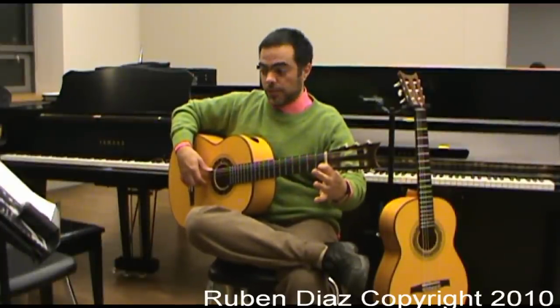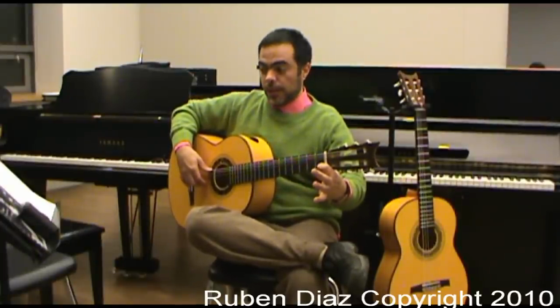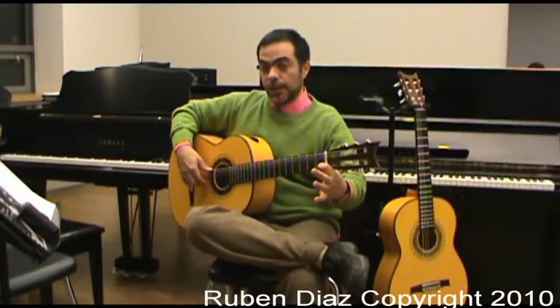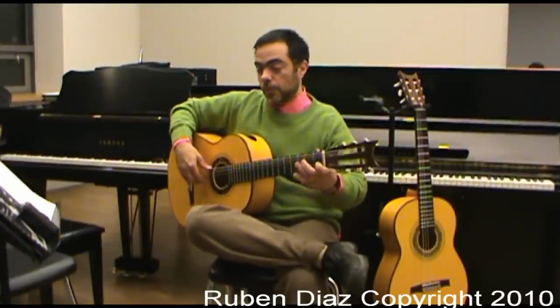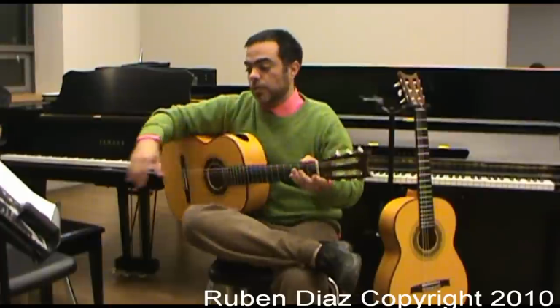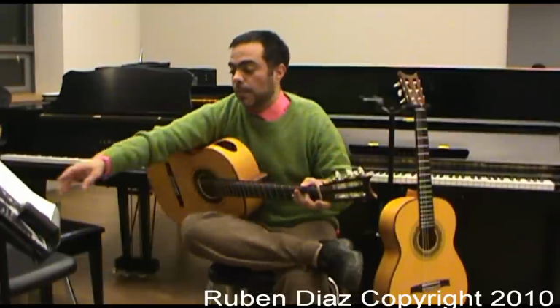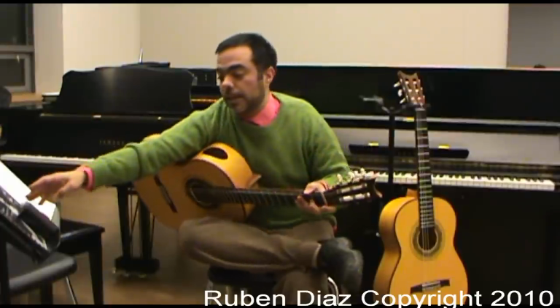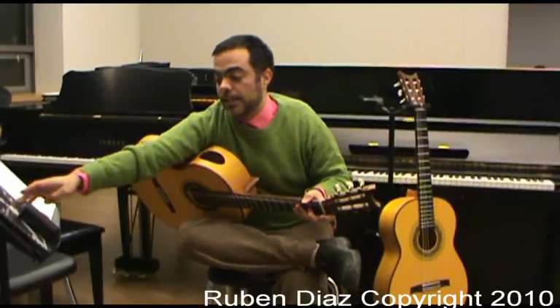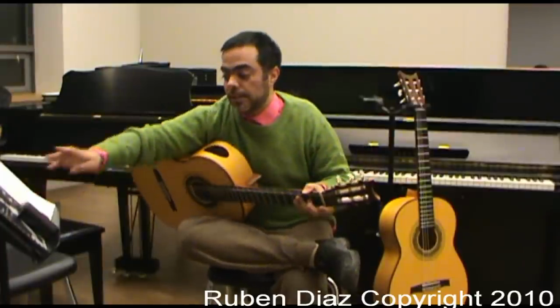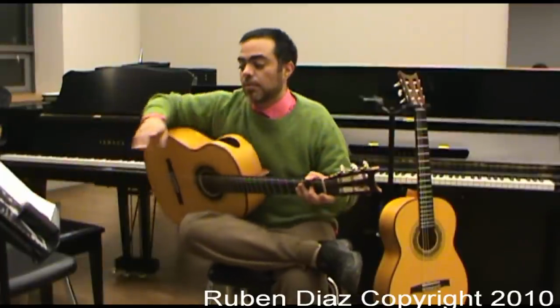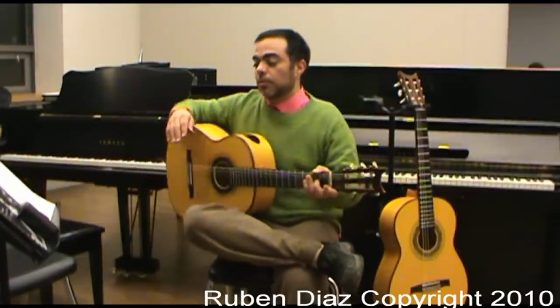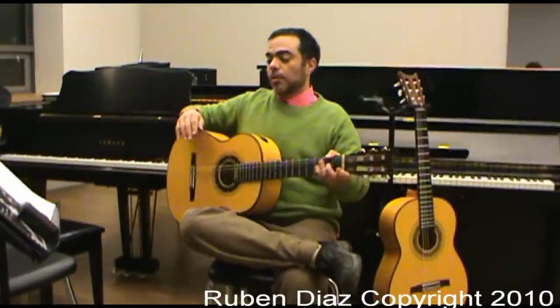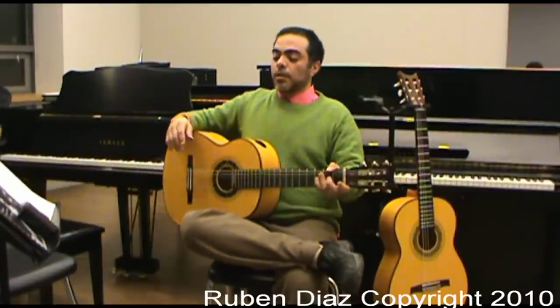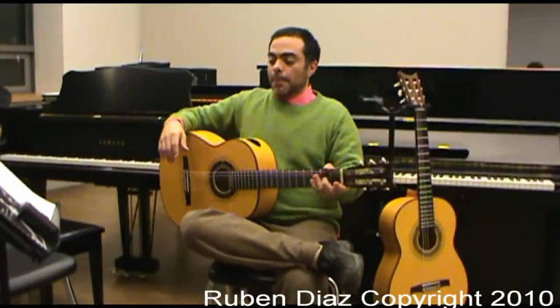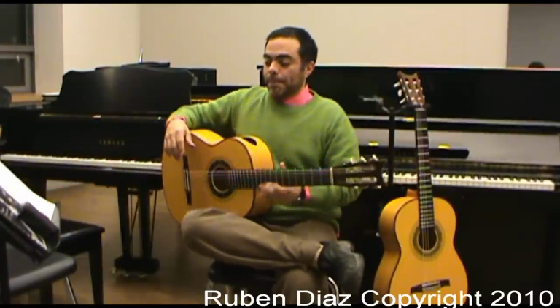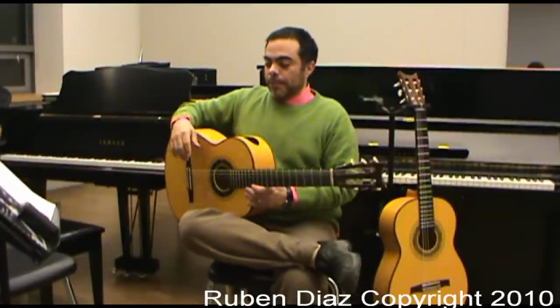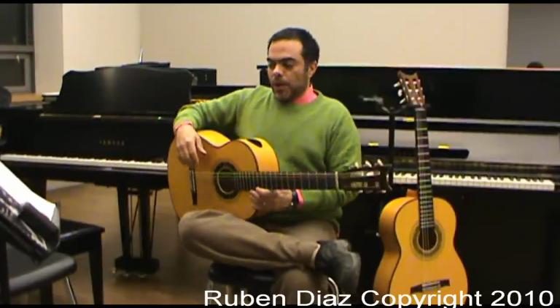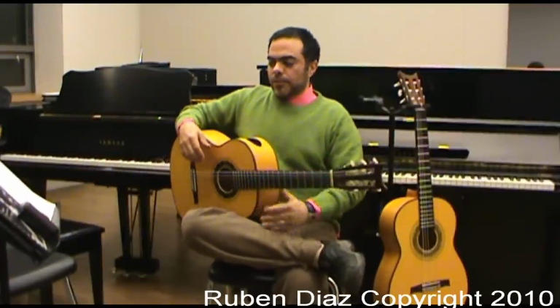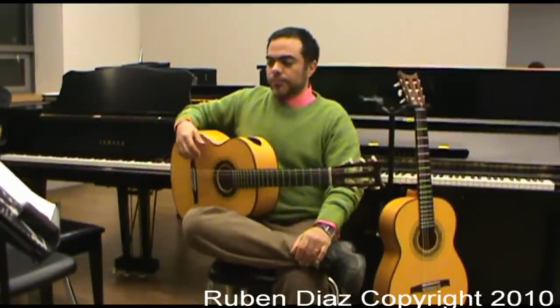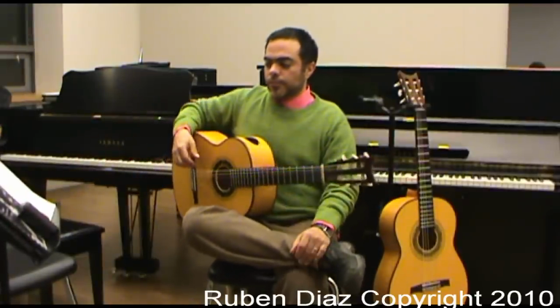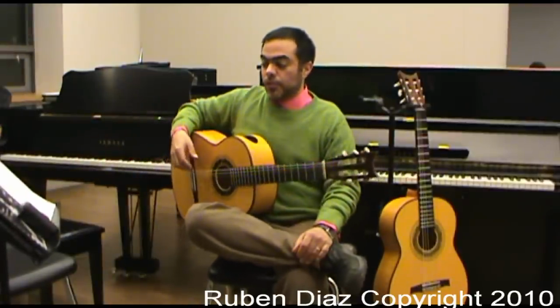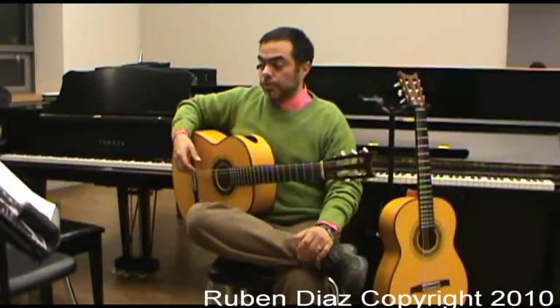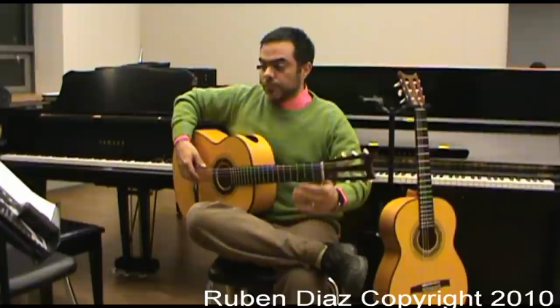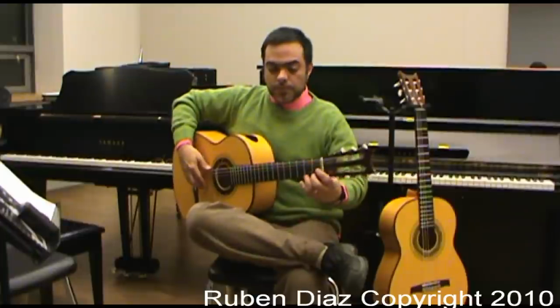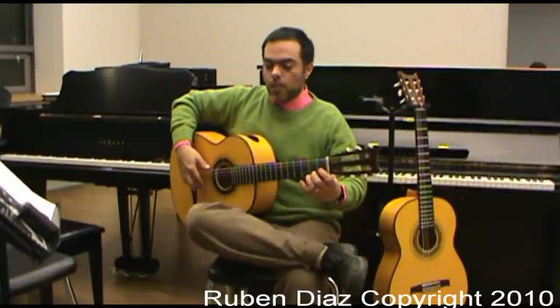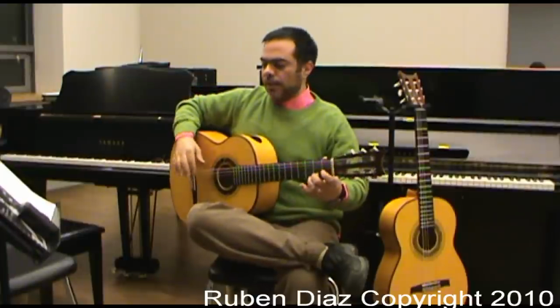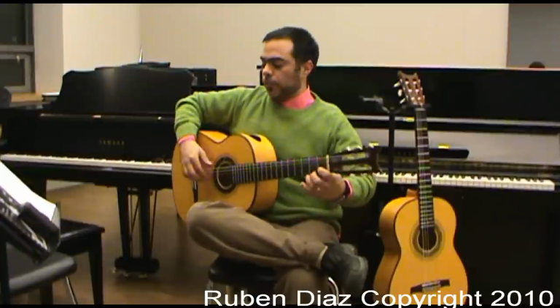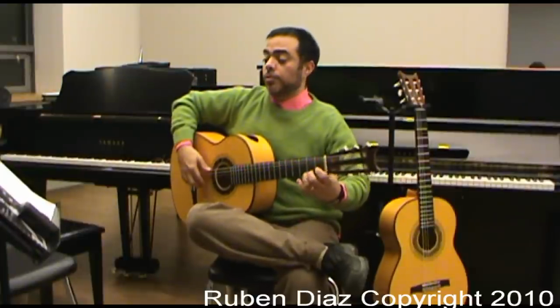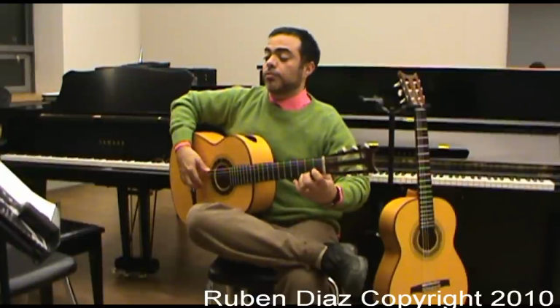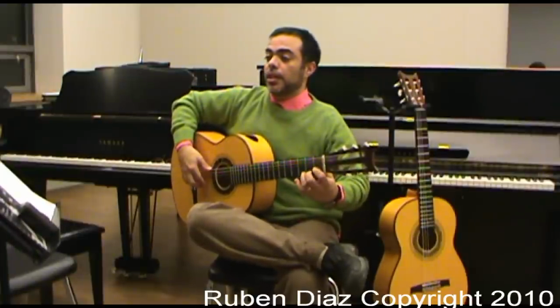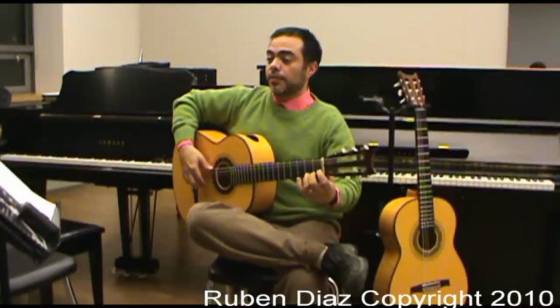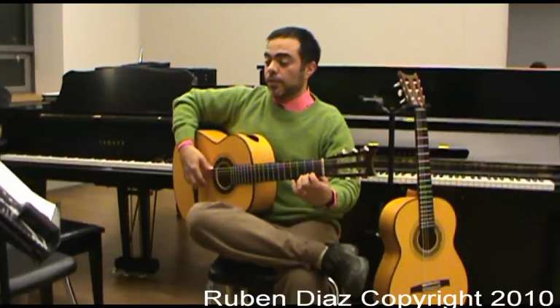And those can be played like this: 1, 2, 1, 2, 3, 4.